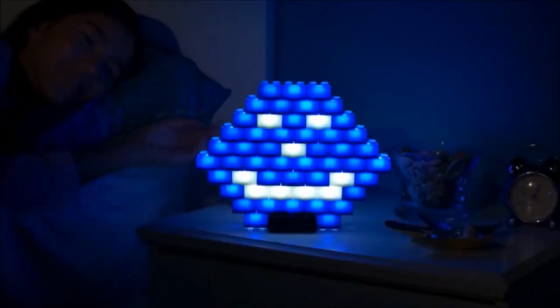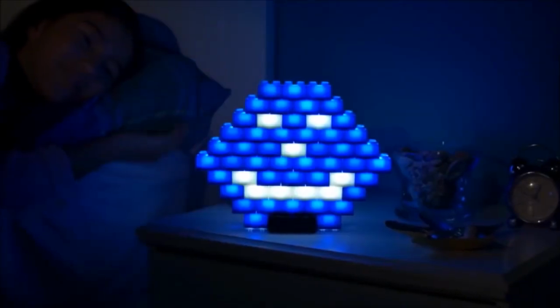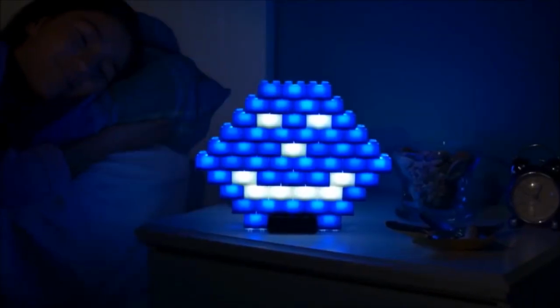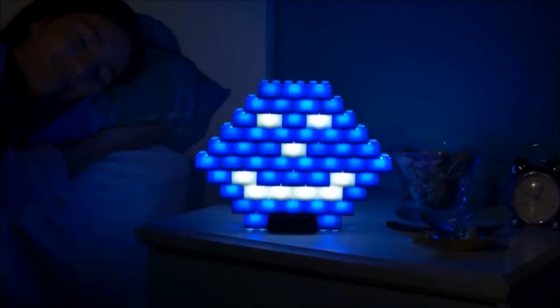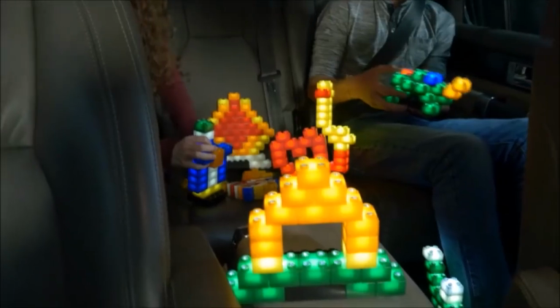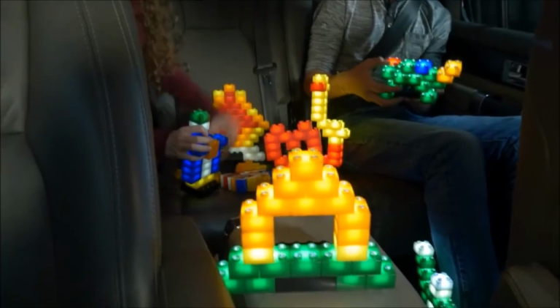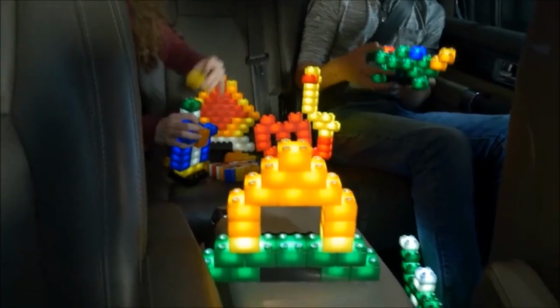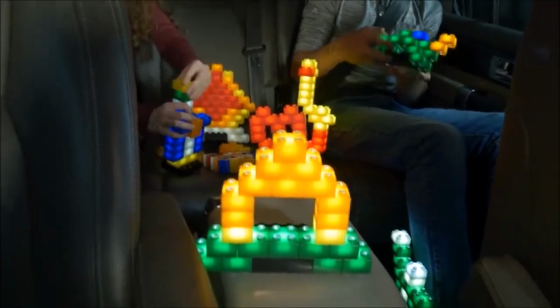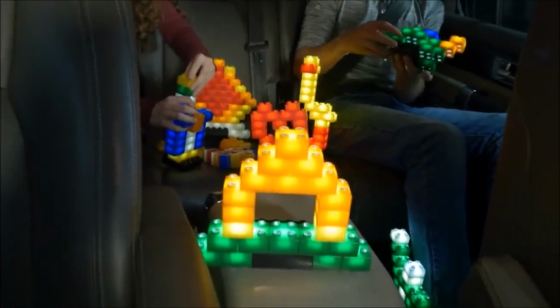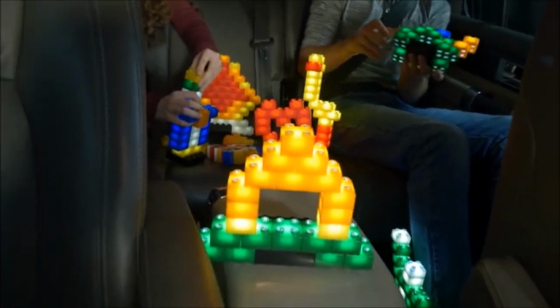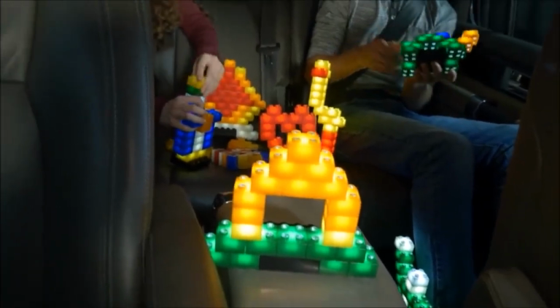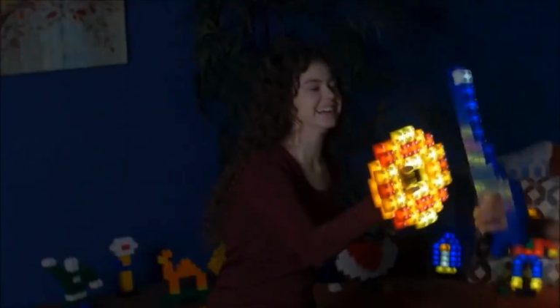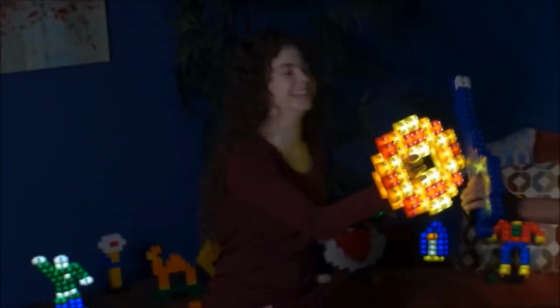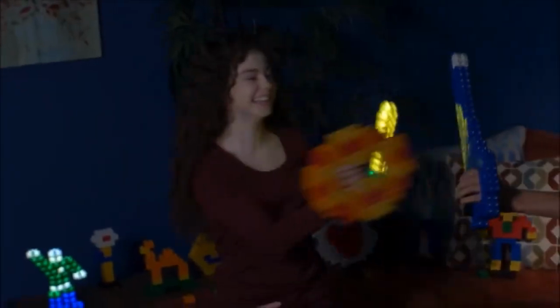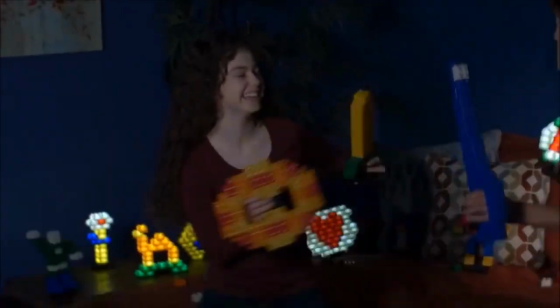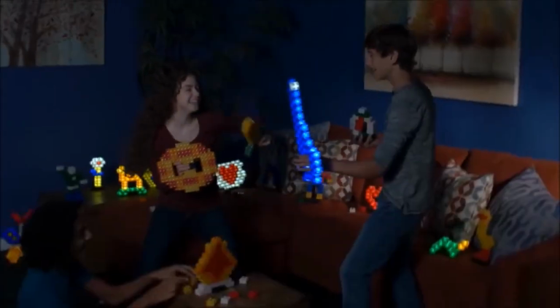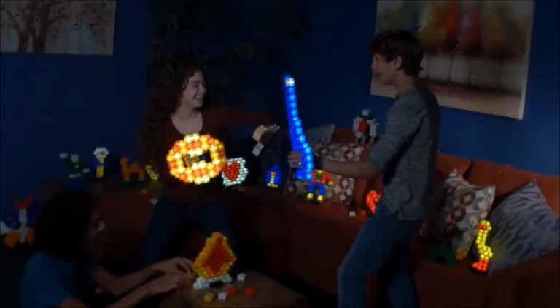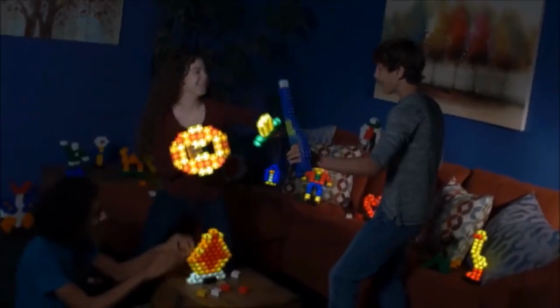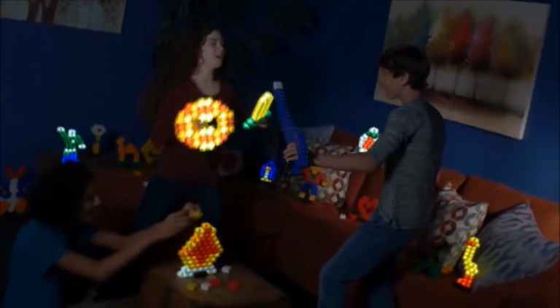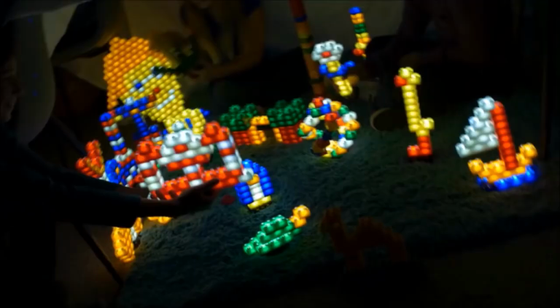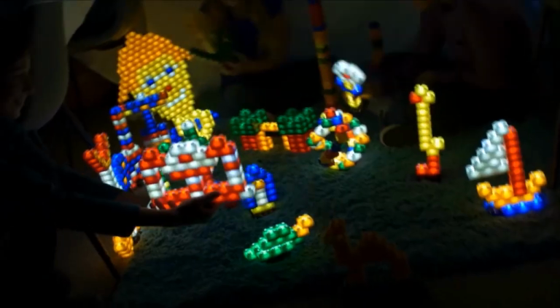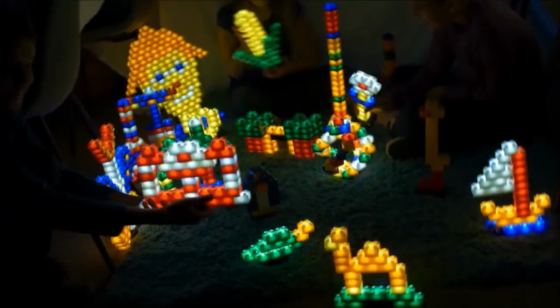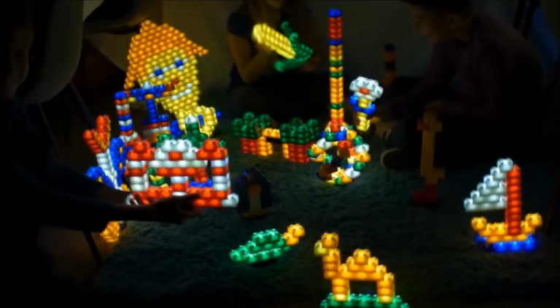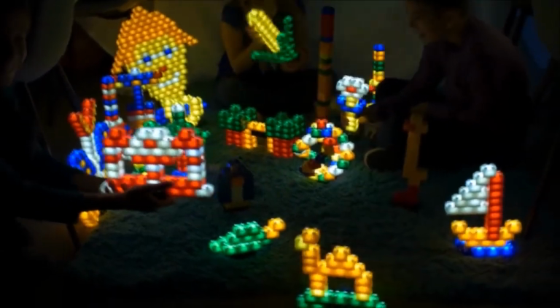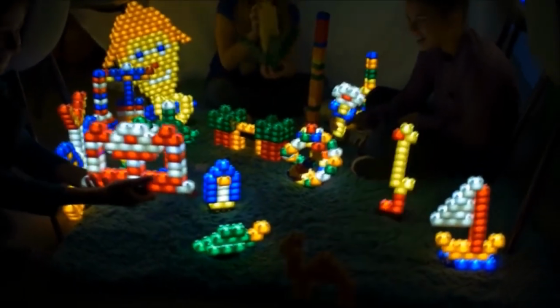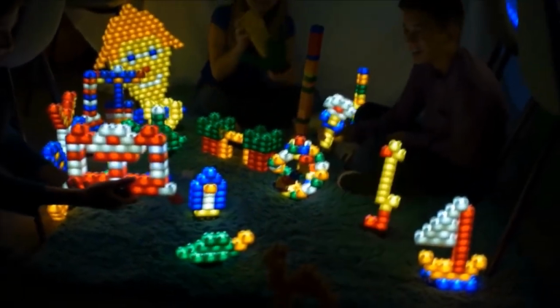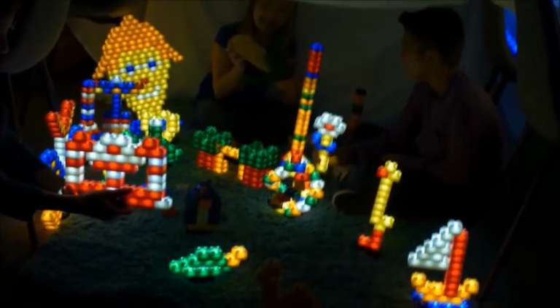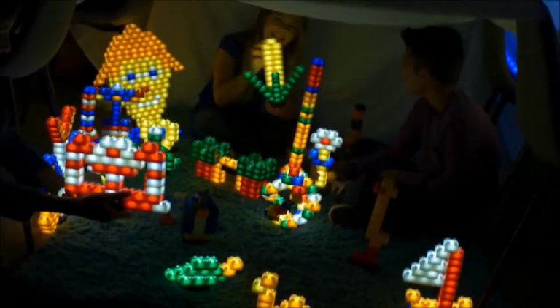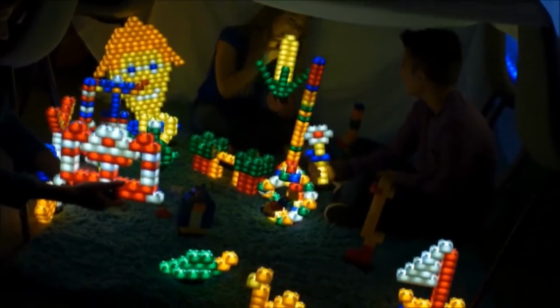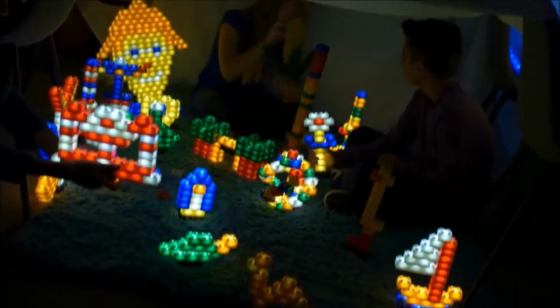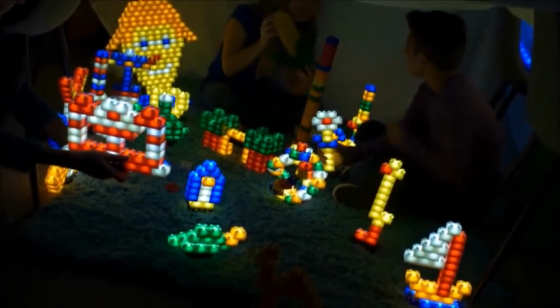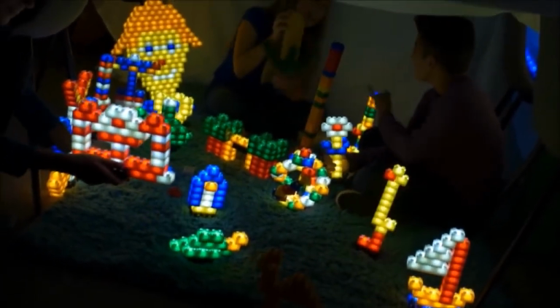Go ahead — build a night light, travel in the car, gather all your friends, or shine them in a tent for a spectacular event.